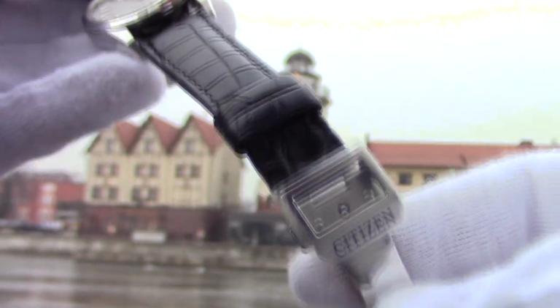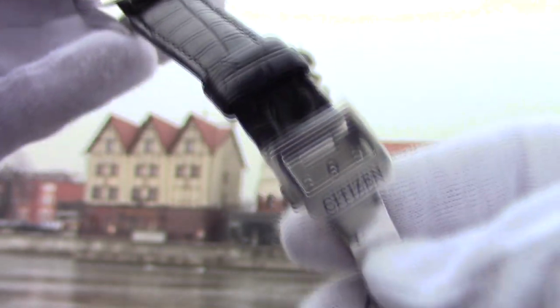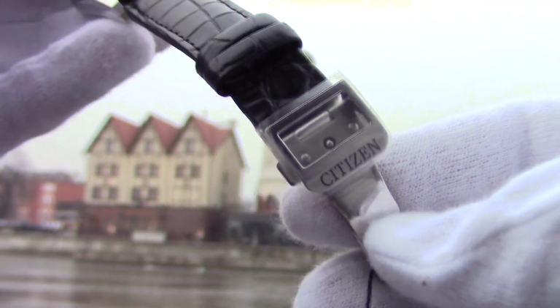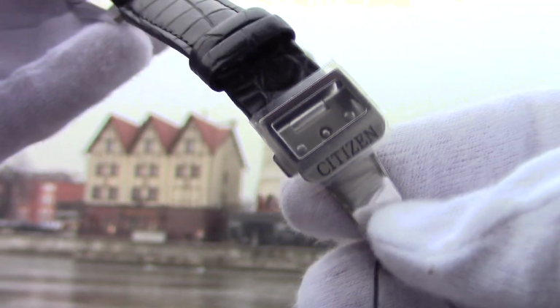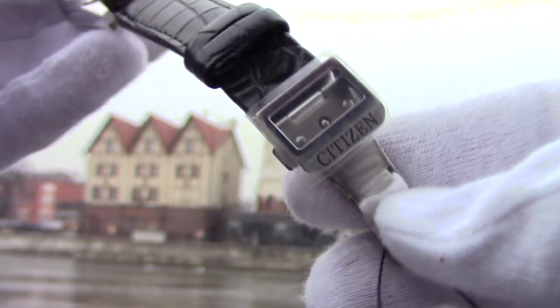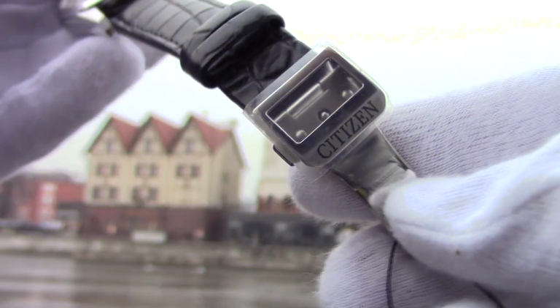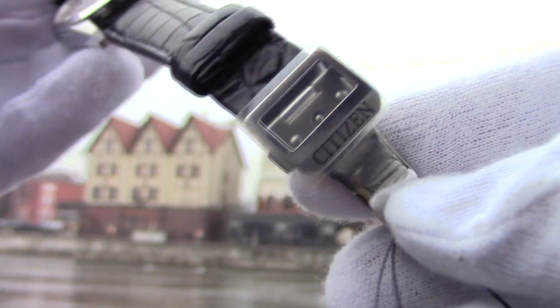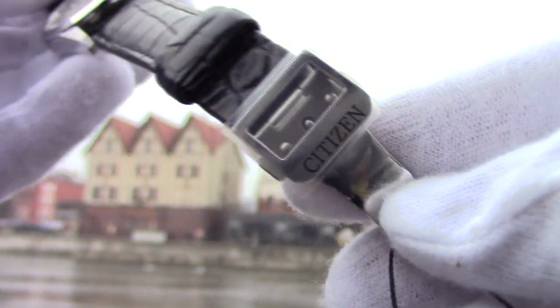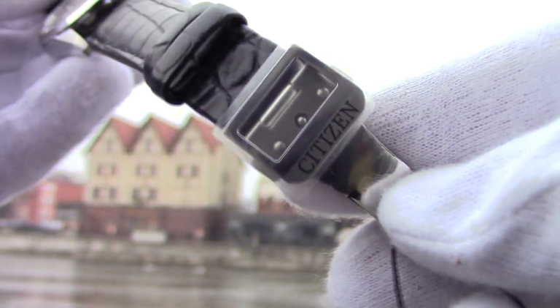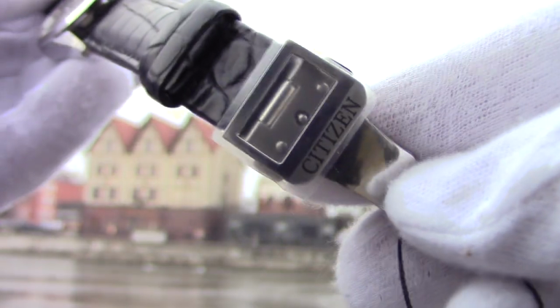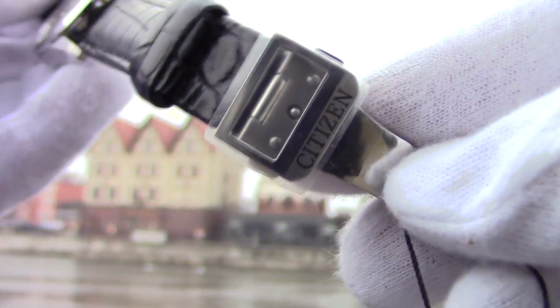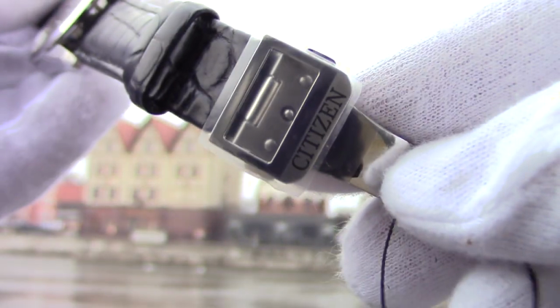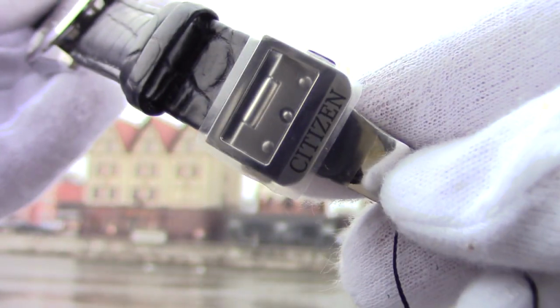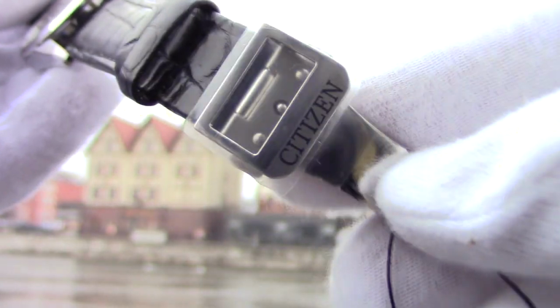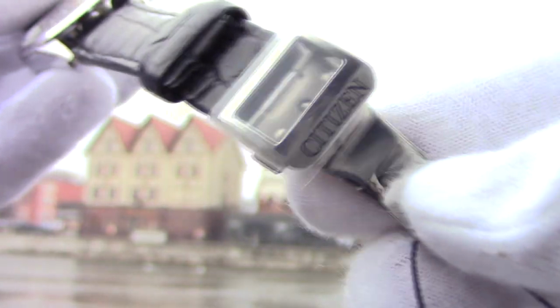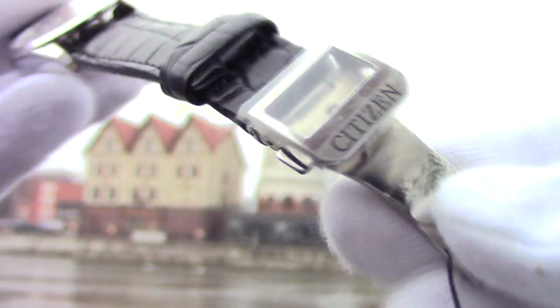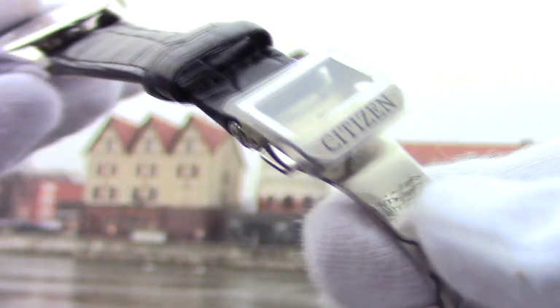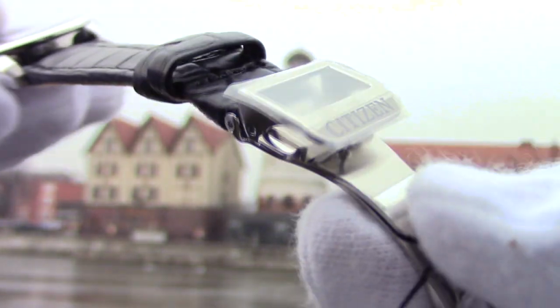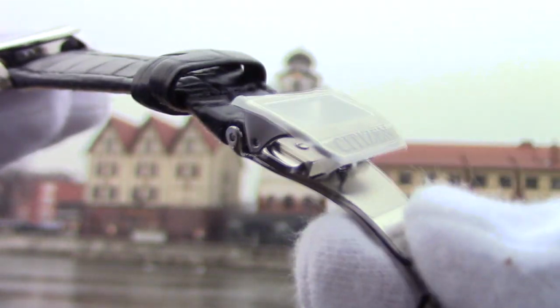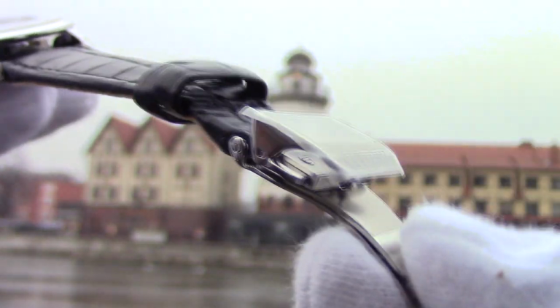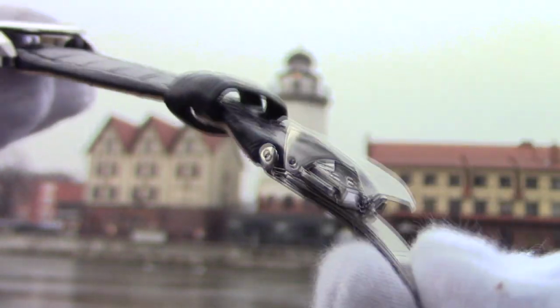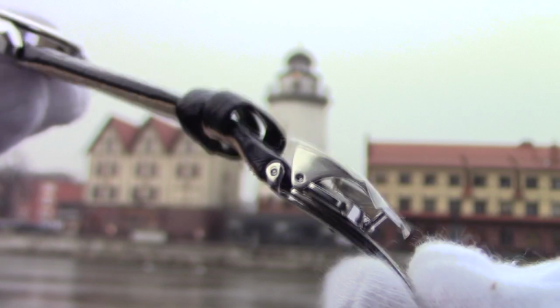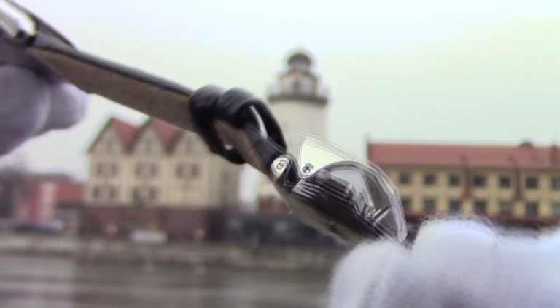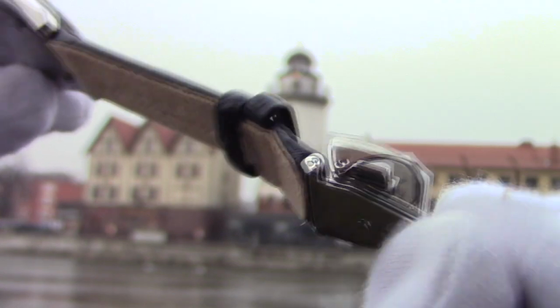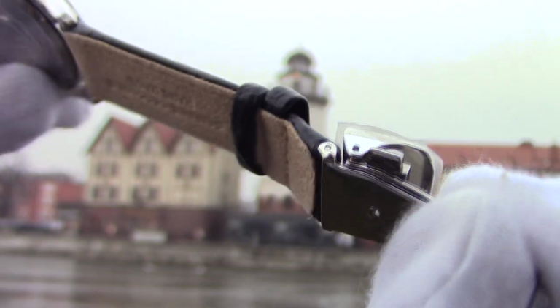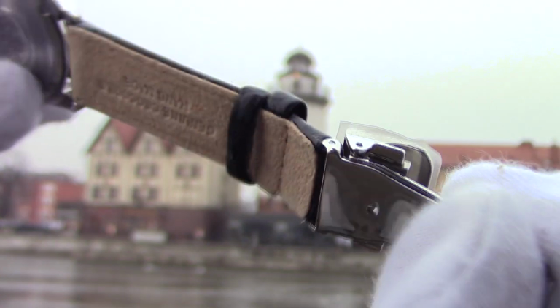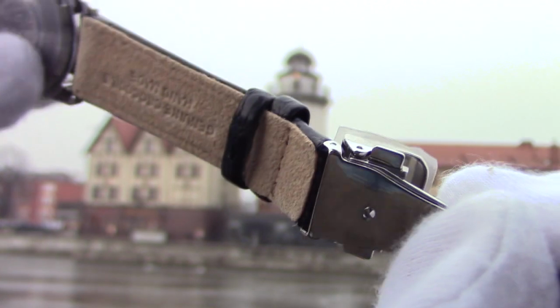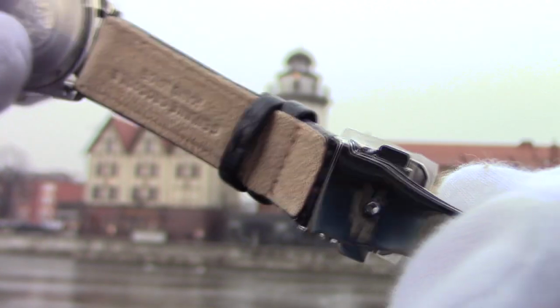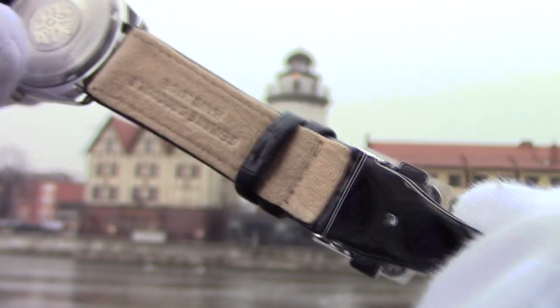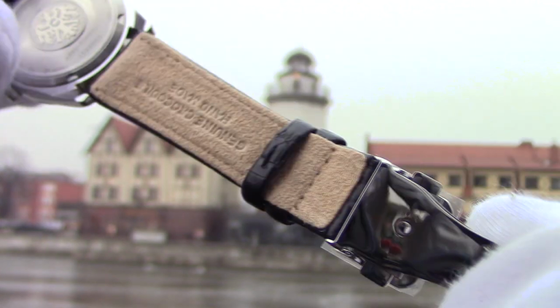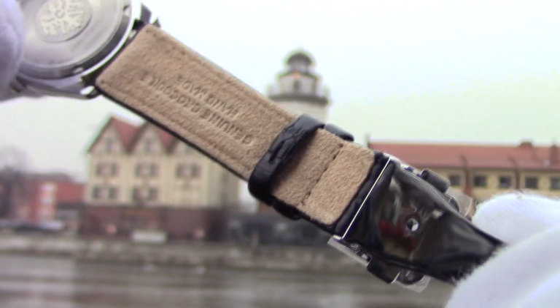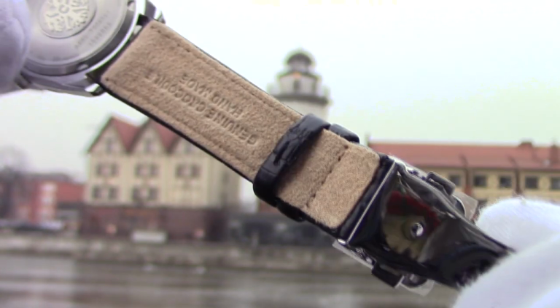As the watch goes on a strap, there is a nice deployment buckle, mostly polished, with the brand's name on it.